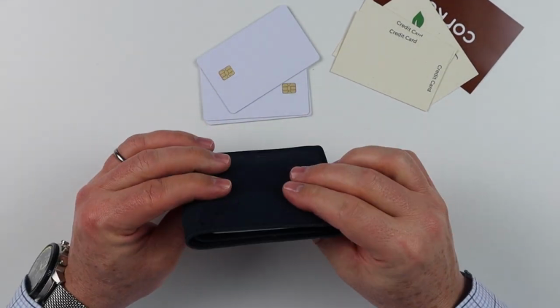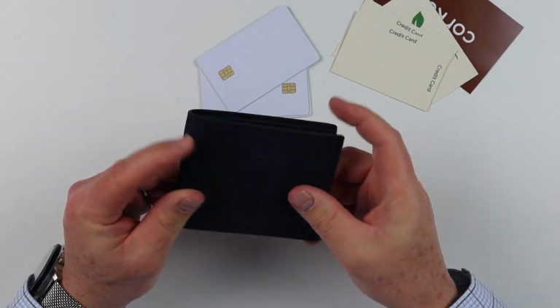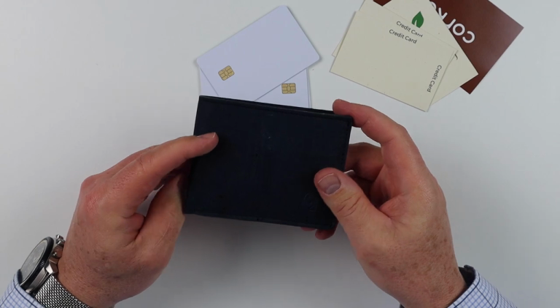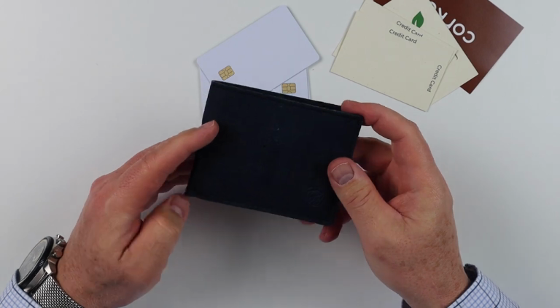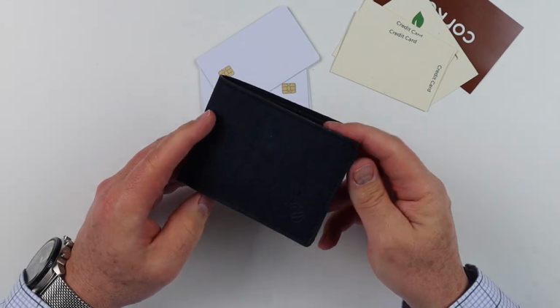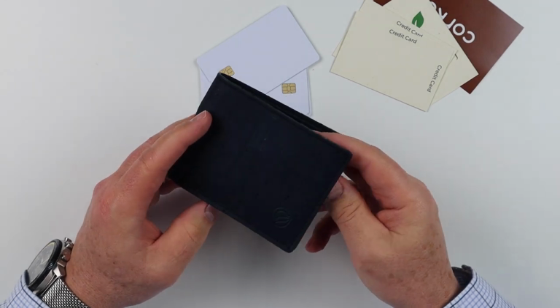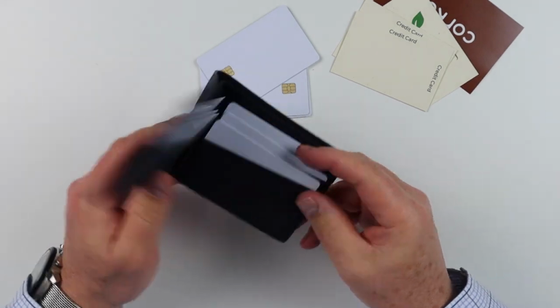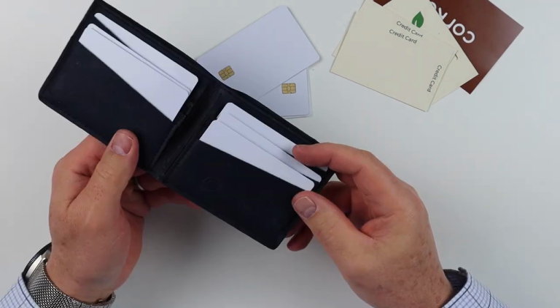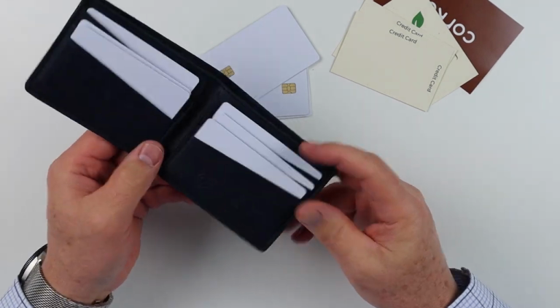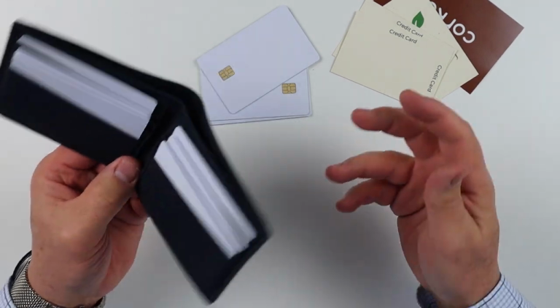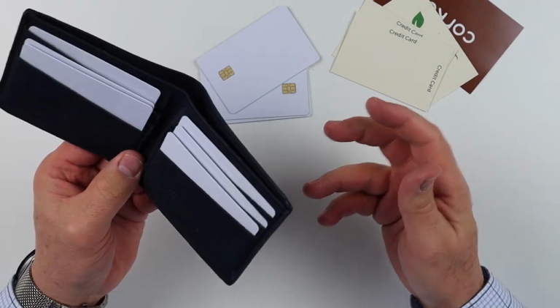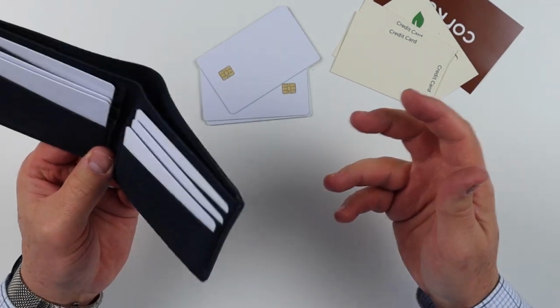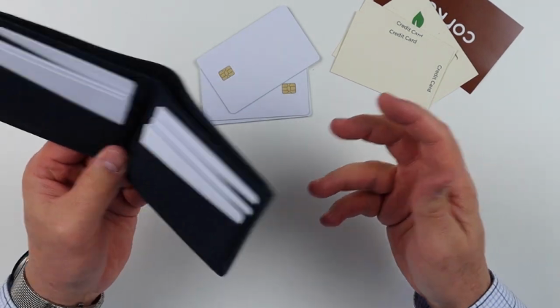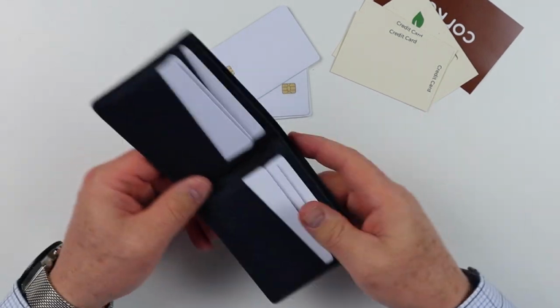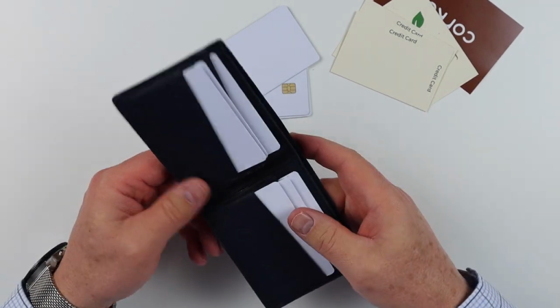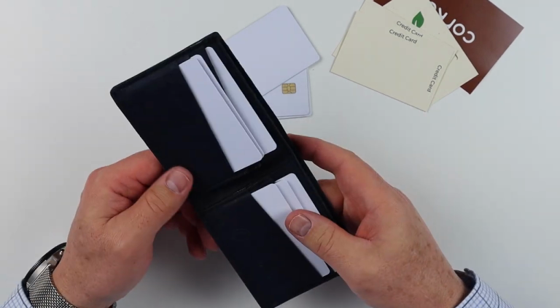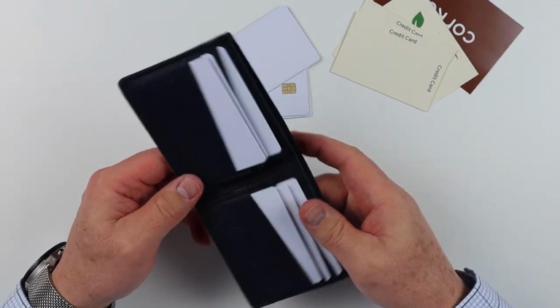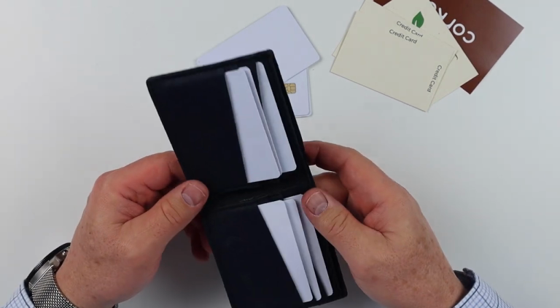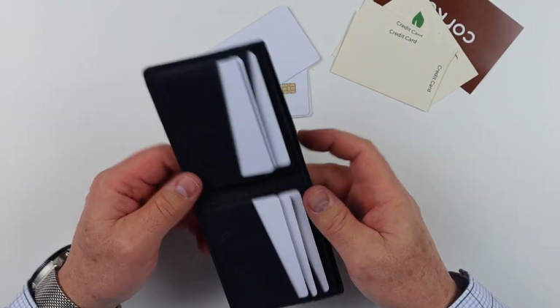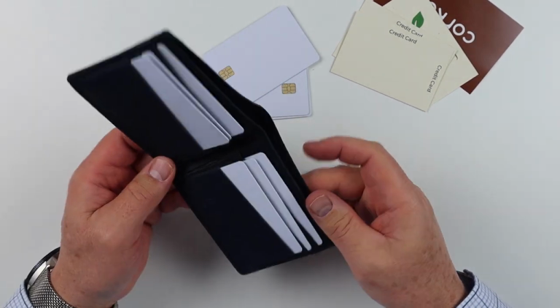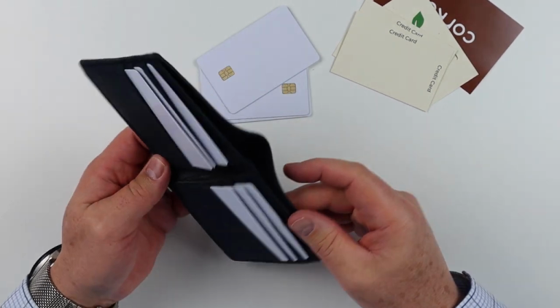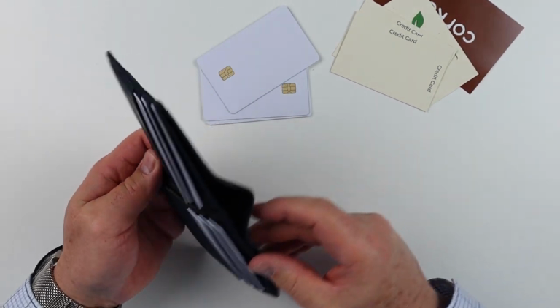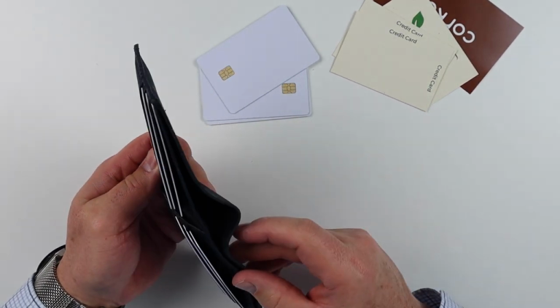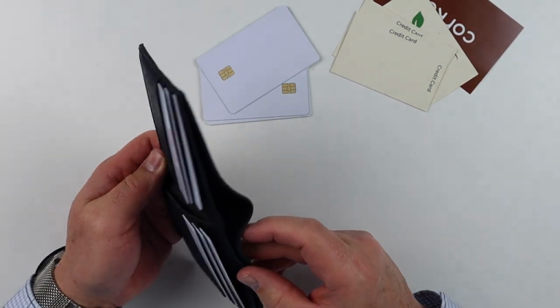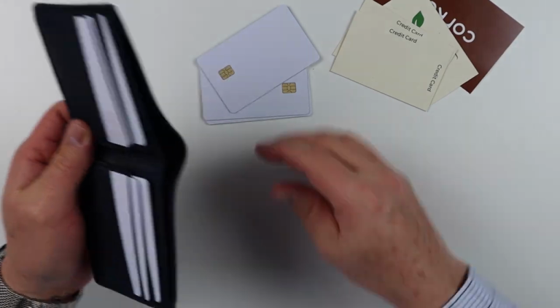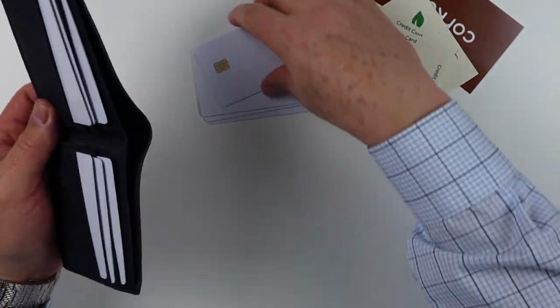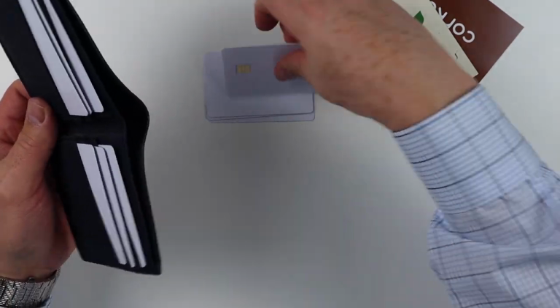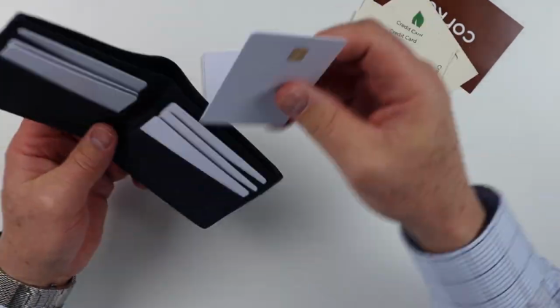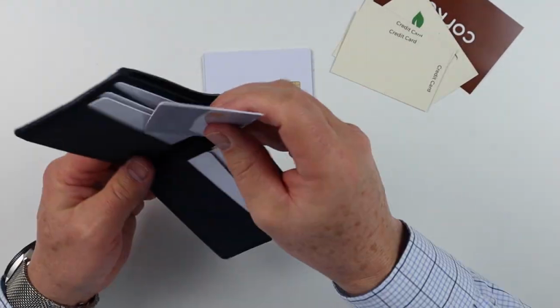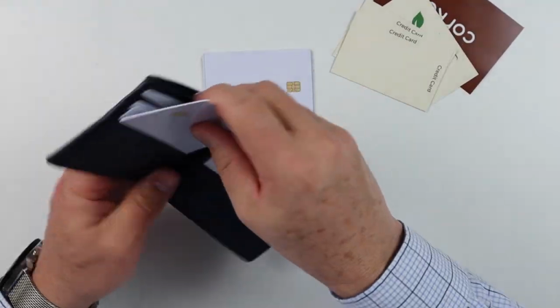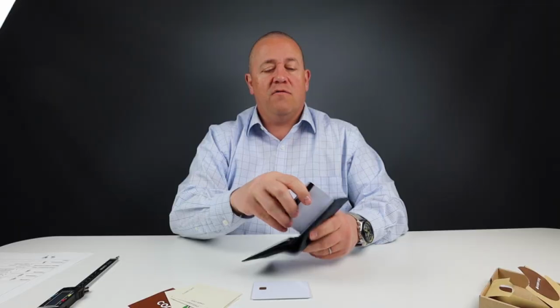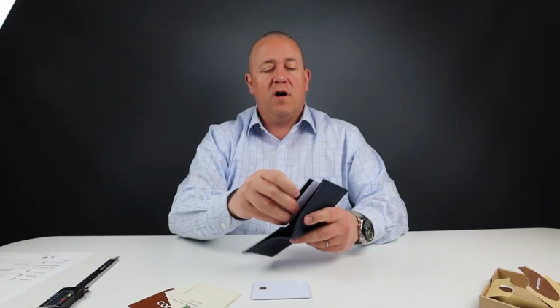I'm not seeing anything incredibly unique with this, except that it is cork. If you like that as your material, then I think that's fantastic. And I think we can stuff more in here if we want.